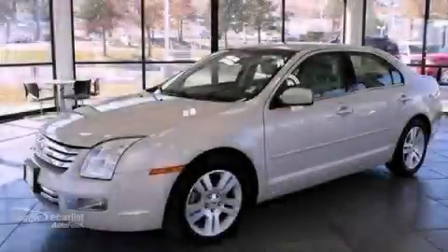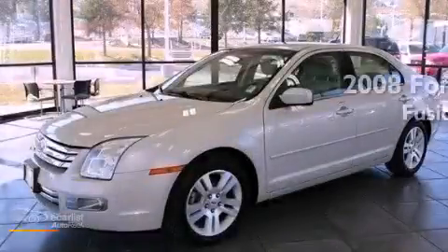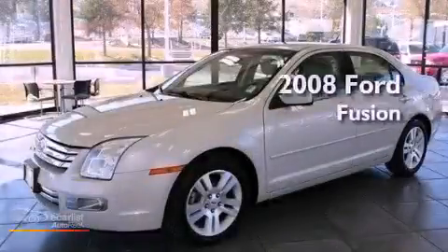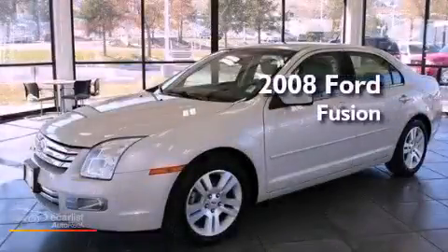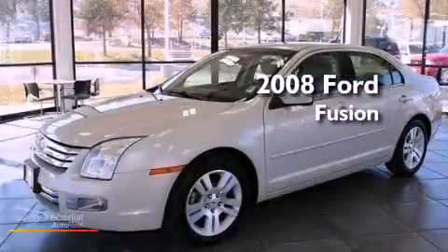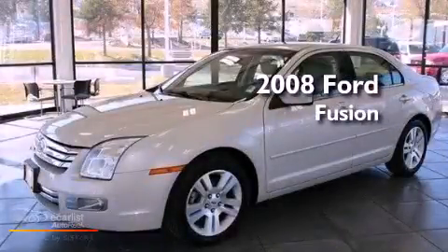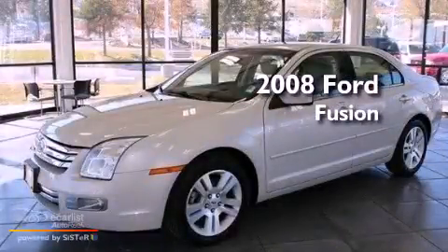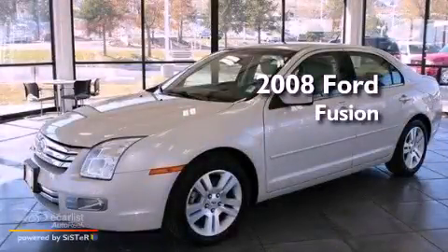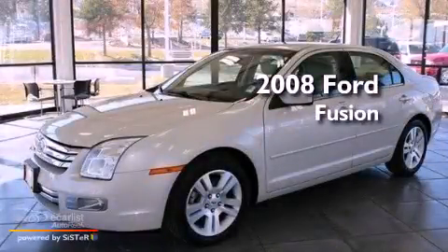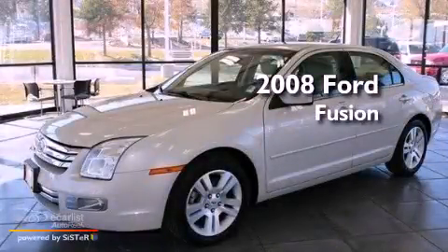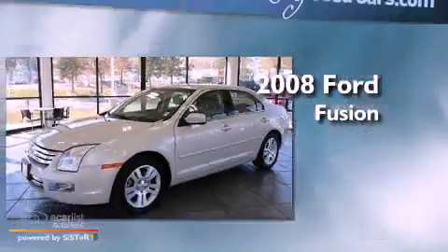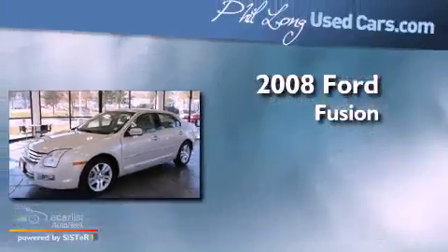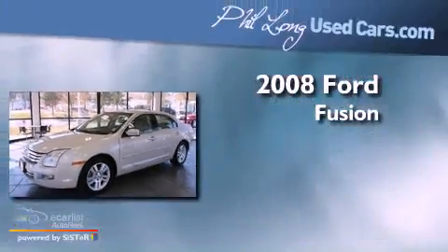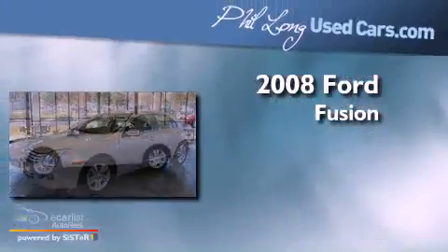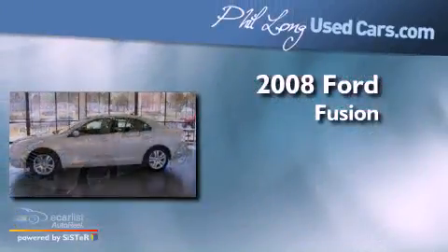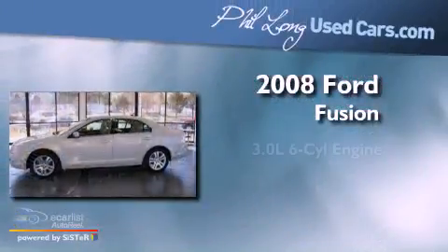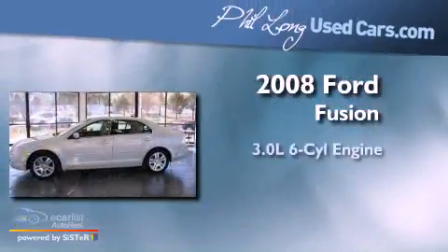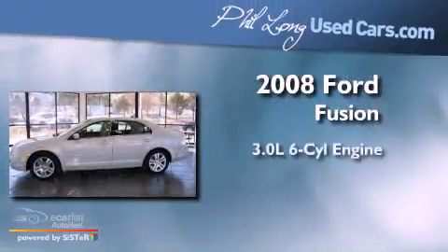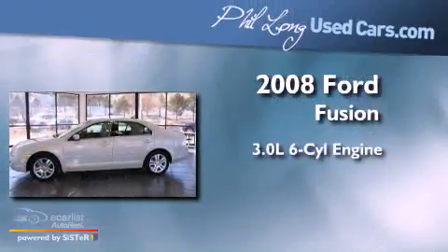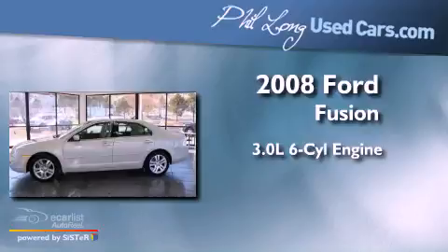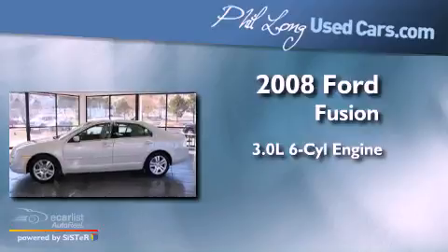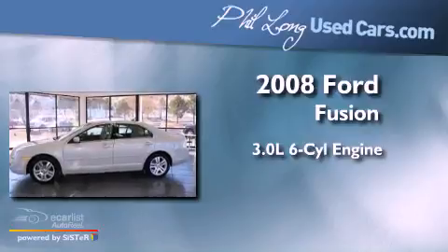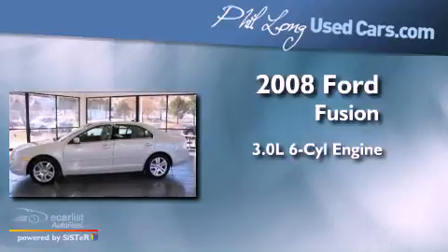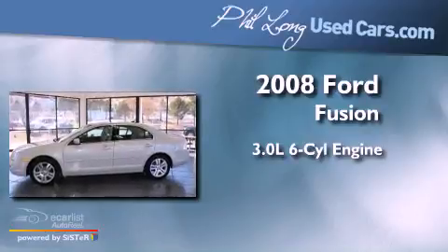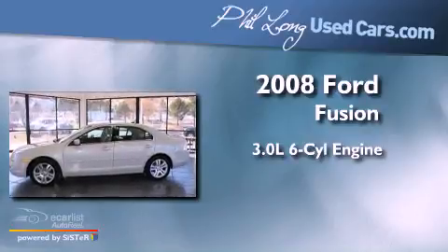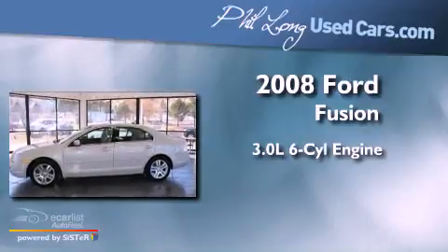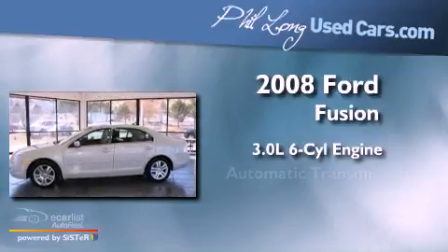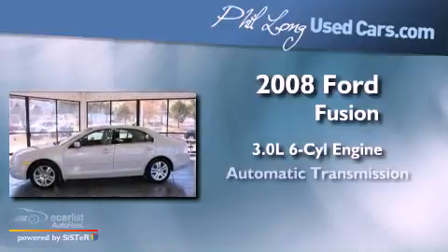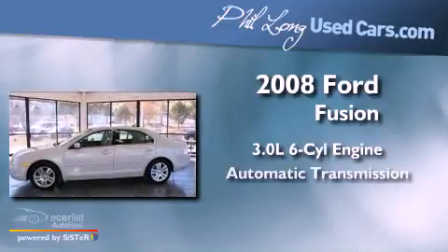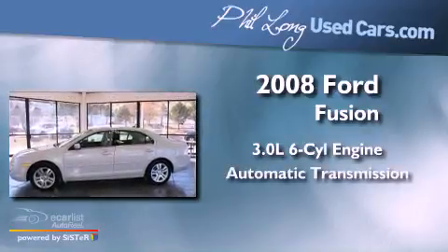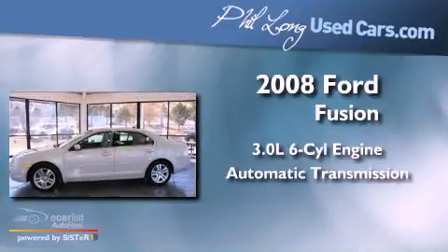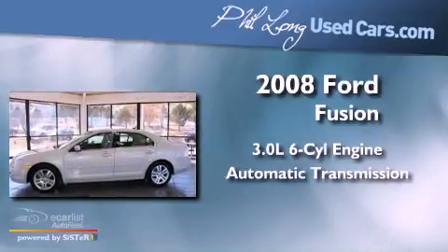This is a 2008 Ford Fusion. It has a 3.0-liter six-cylinder engine and an automatic transmission.